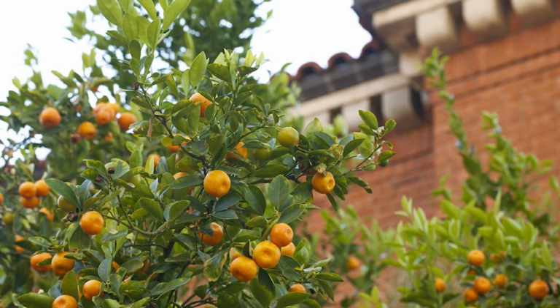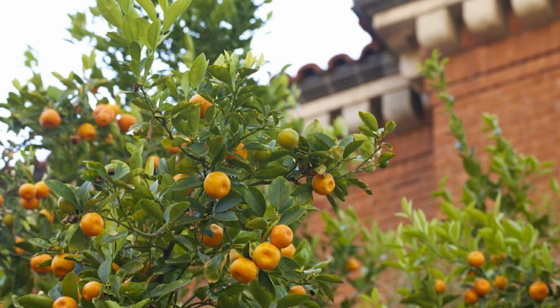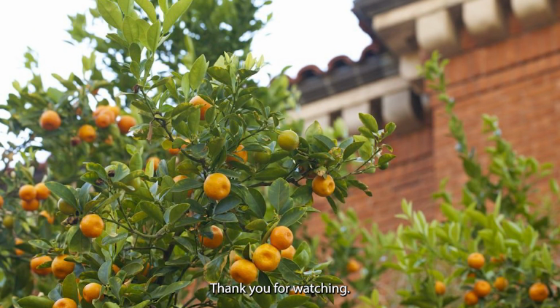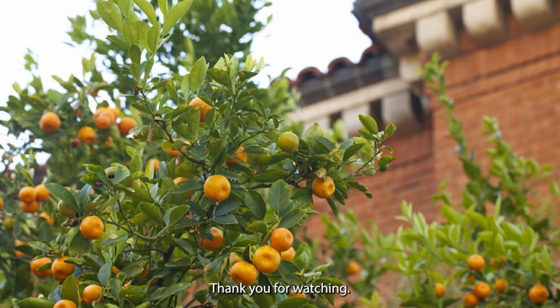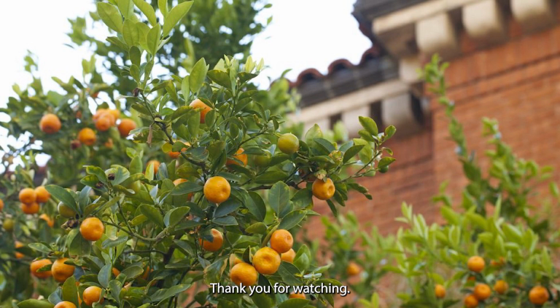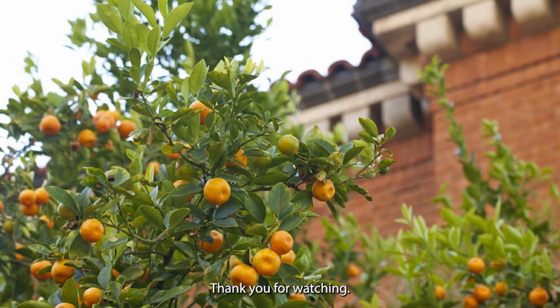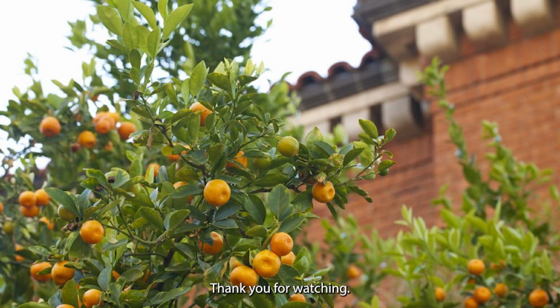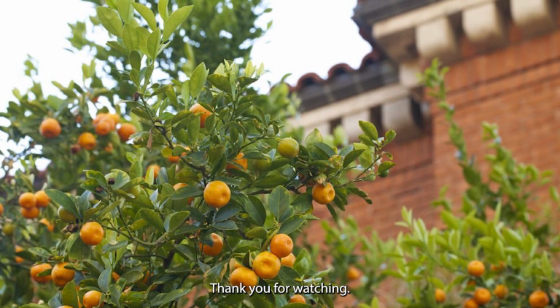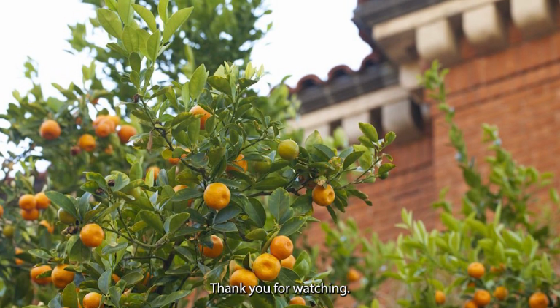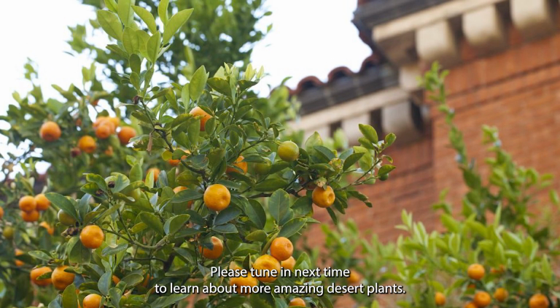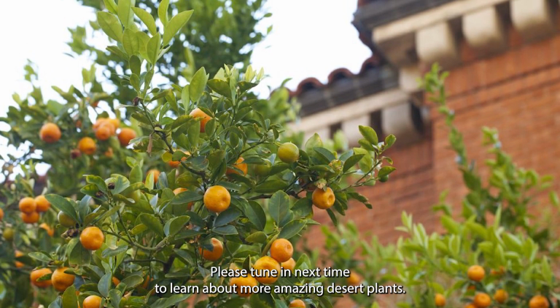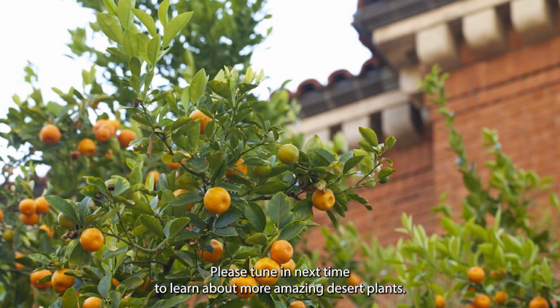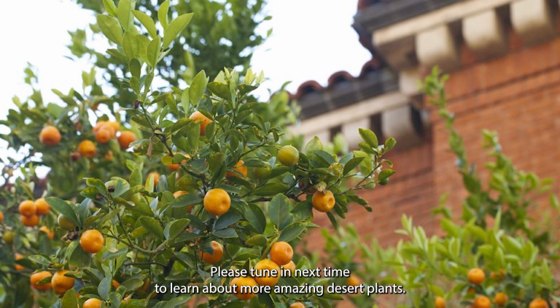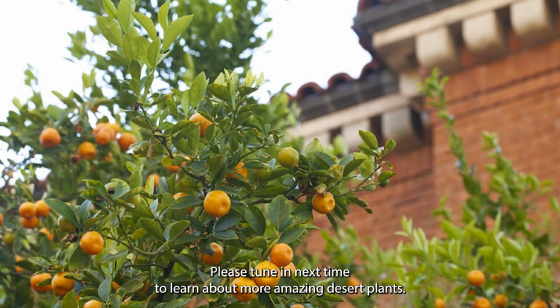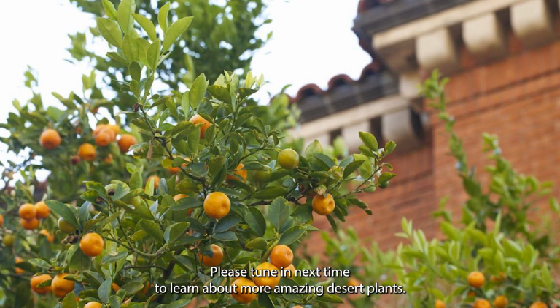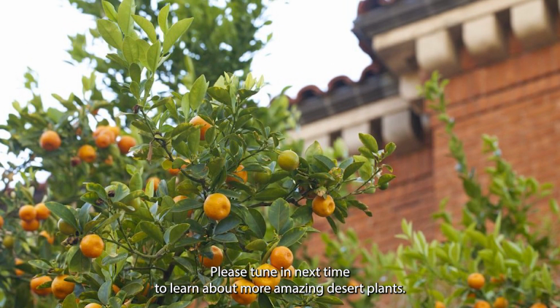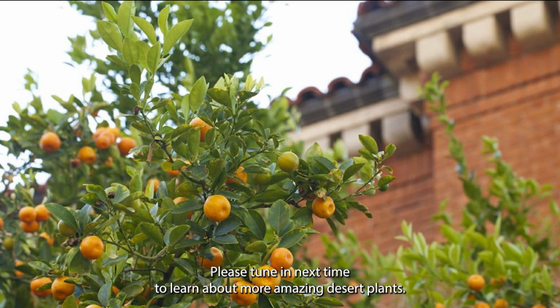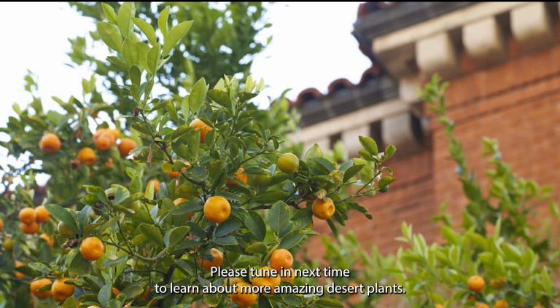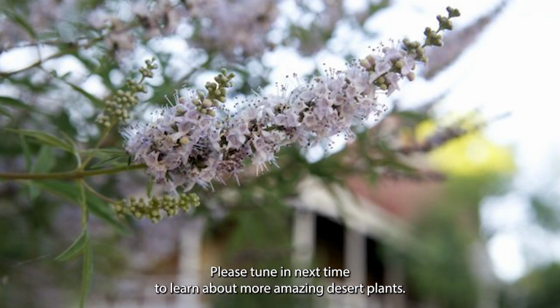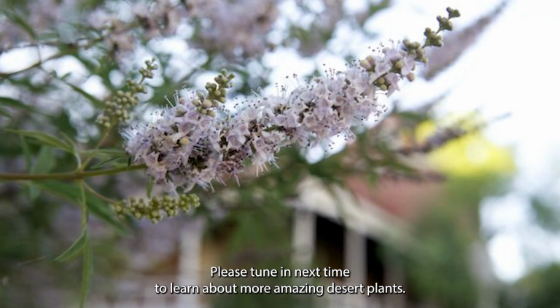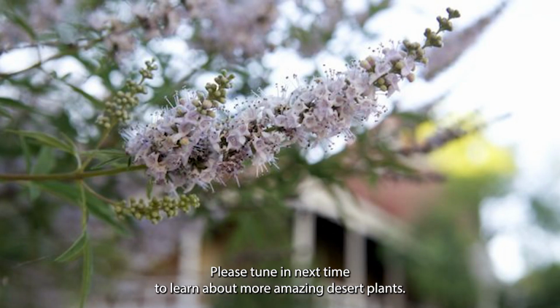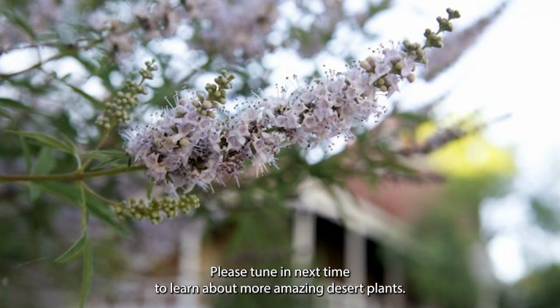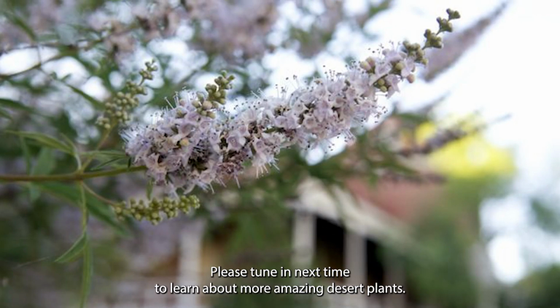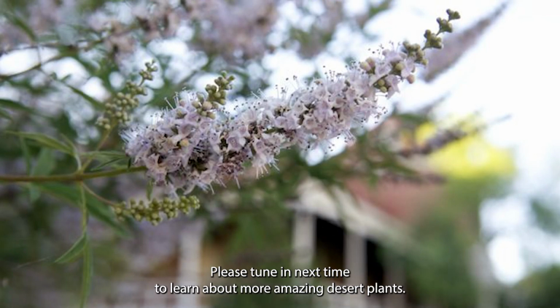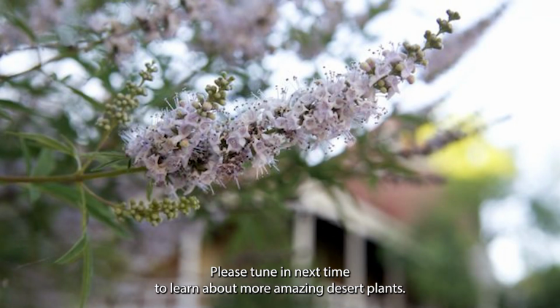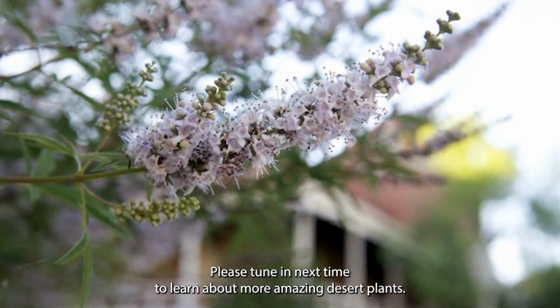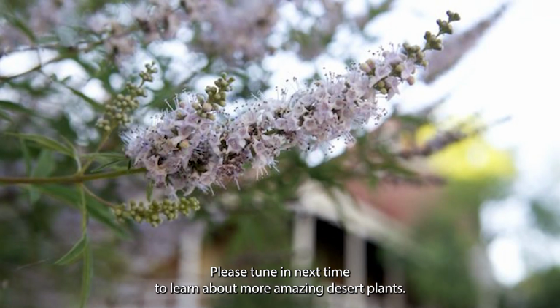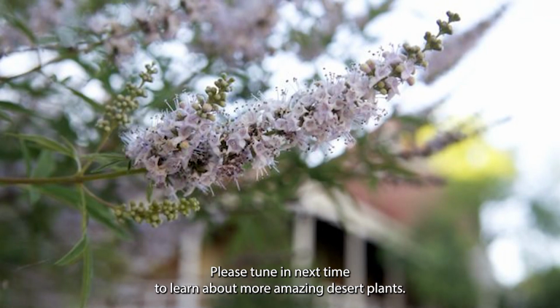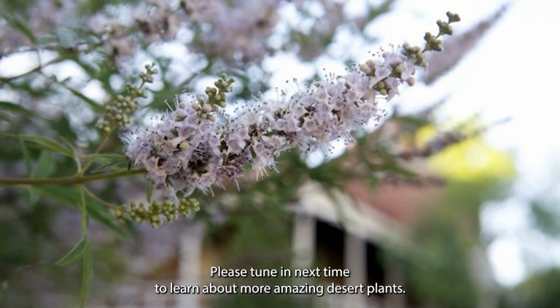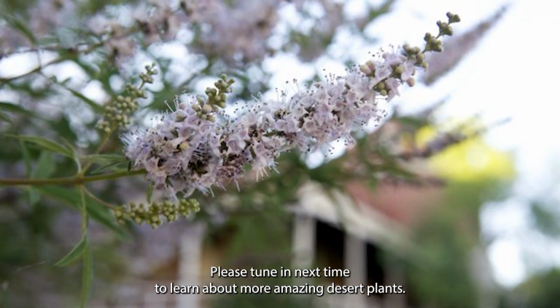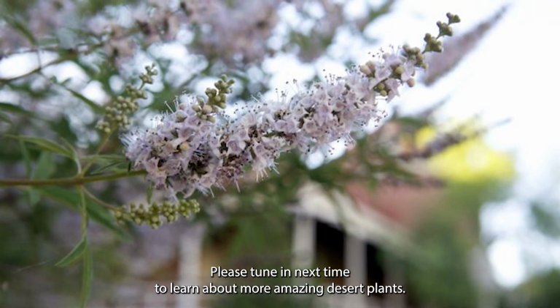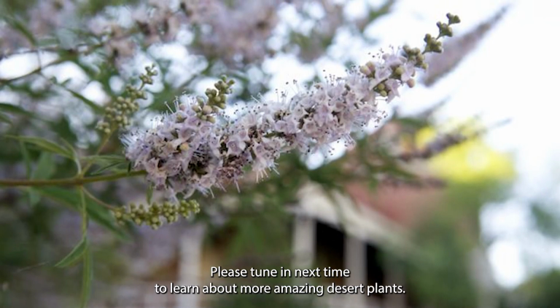Thank you for watching. Please tune in next time to learn about more amazing desert plants.